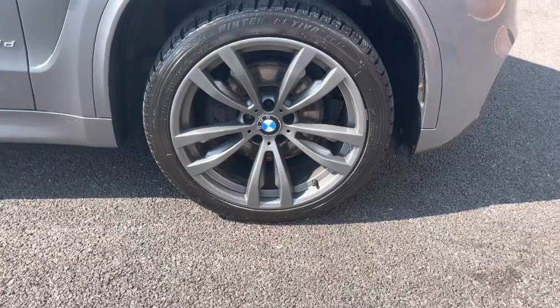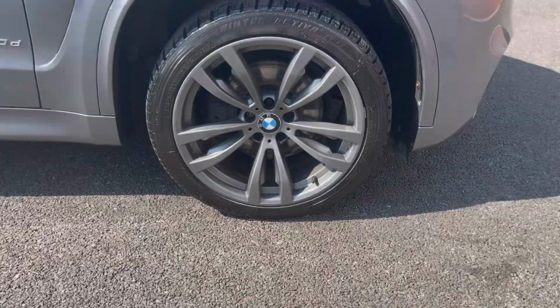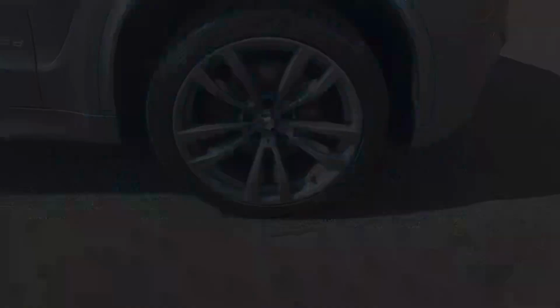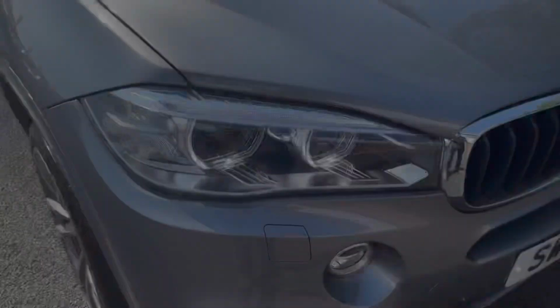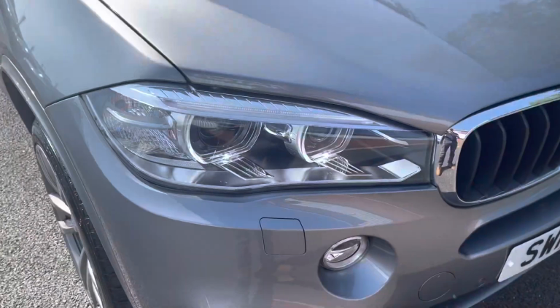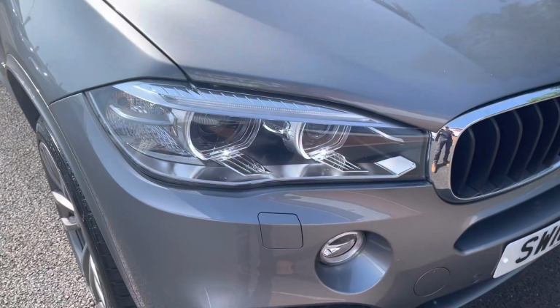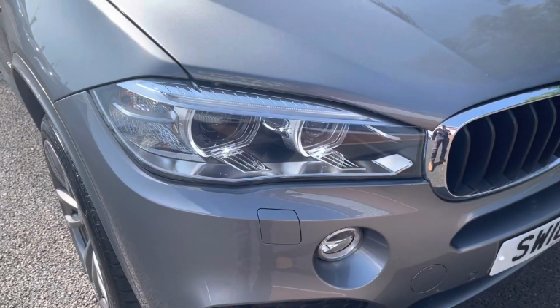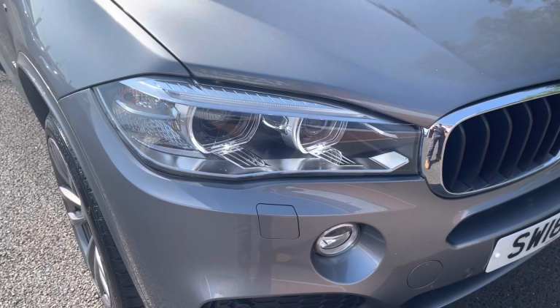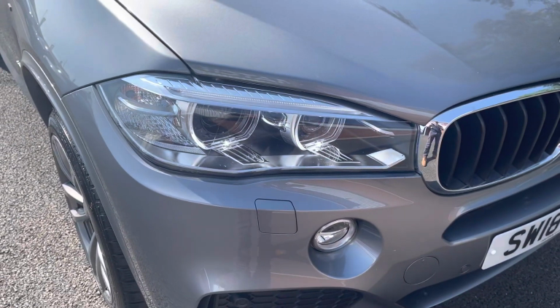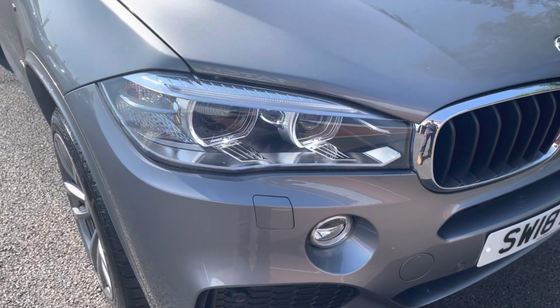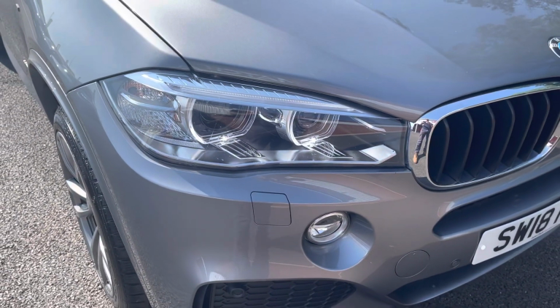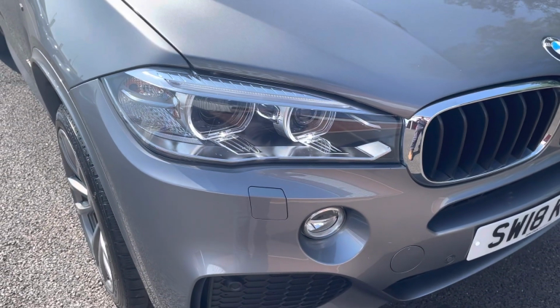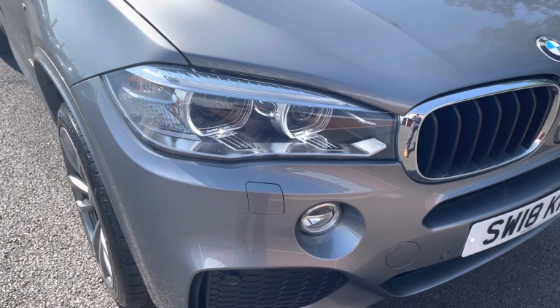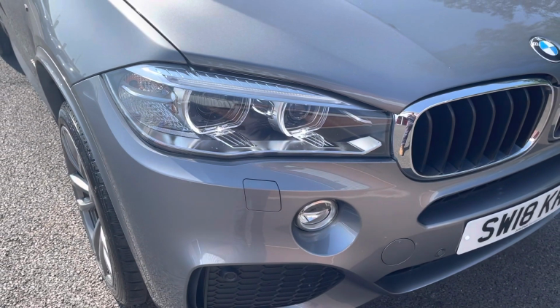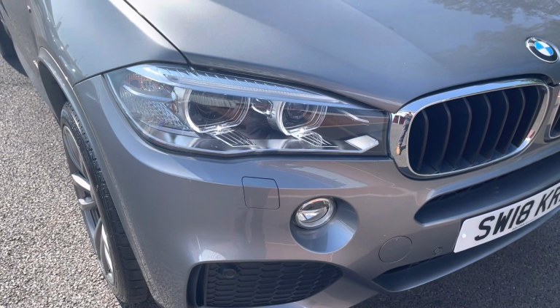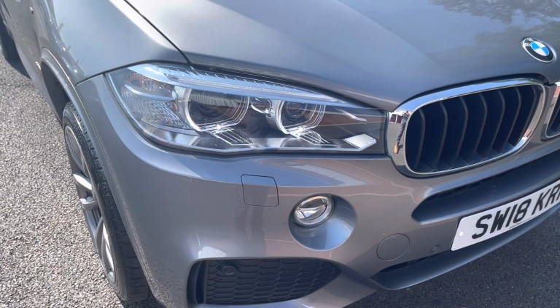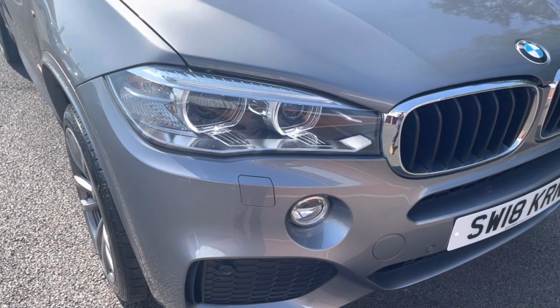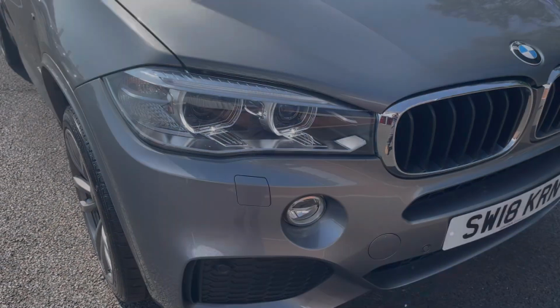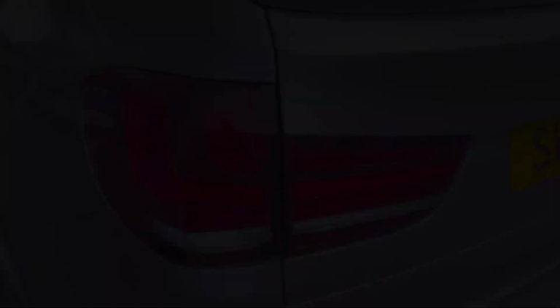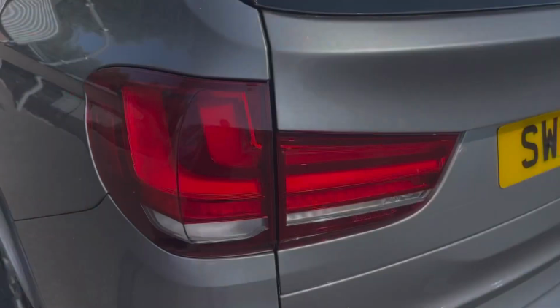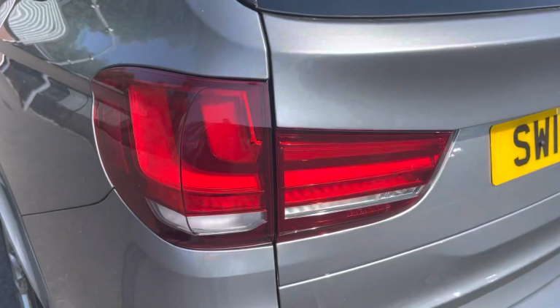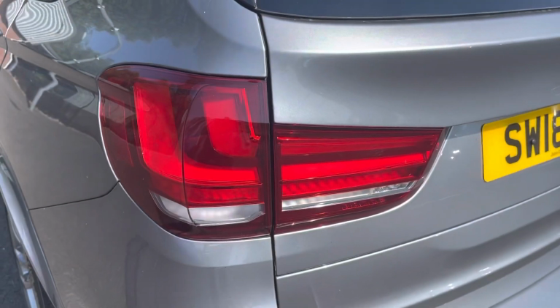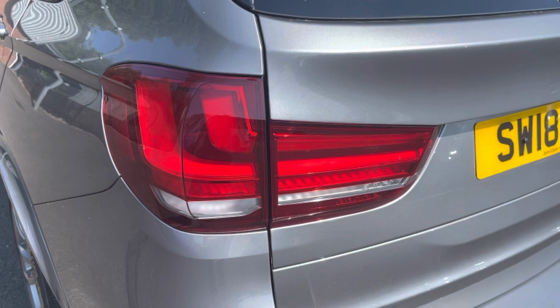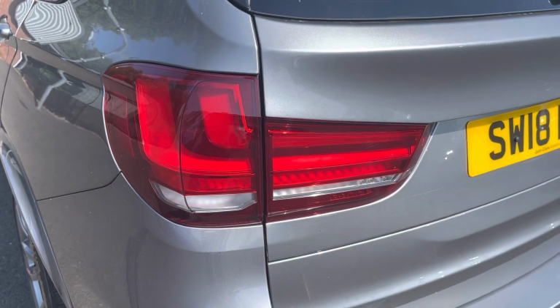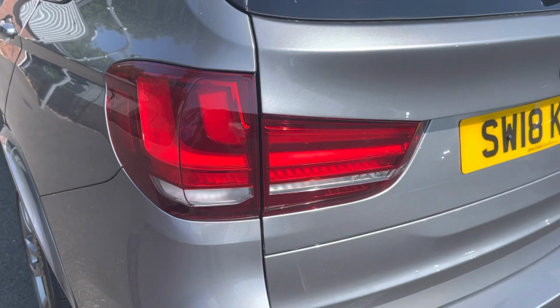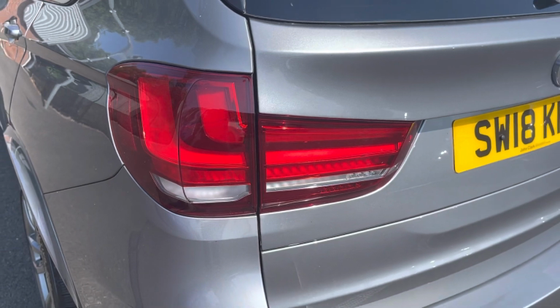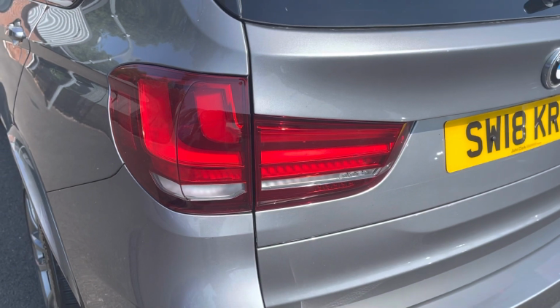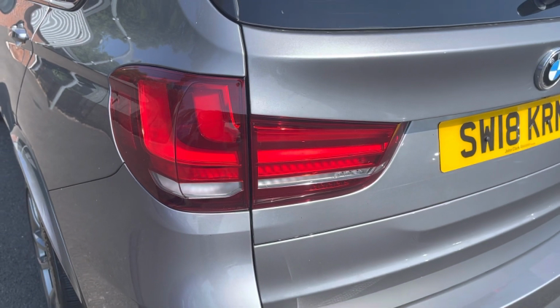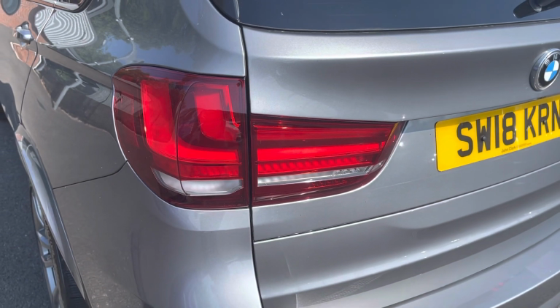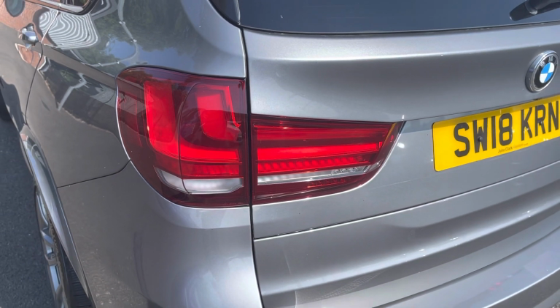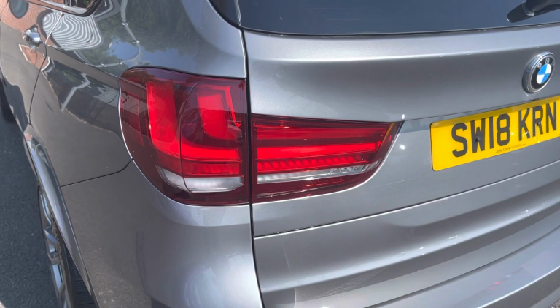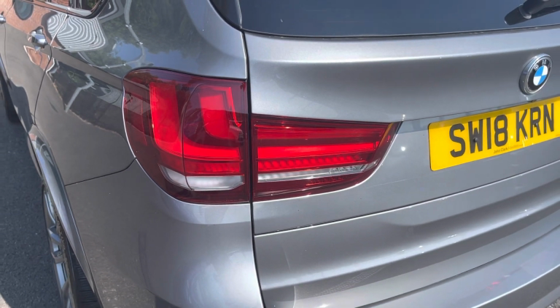Here you do have your 20-inch alloy wheels that really complement the exterior very nicely. You do also have your Xenon headlights ensuring you always have crisp visibility.